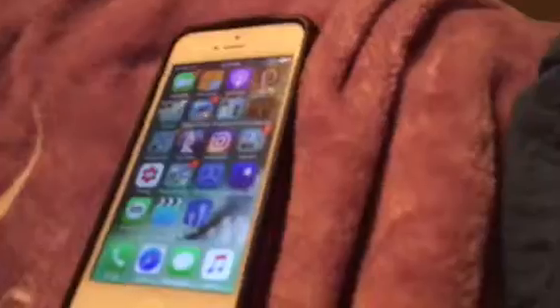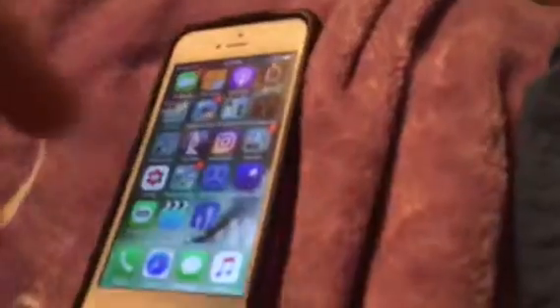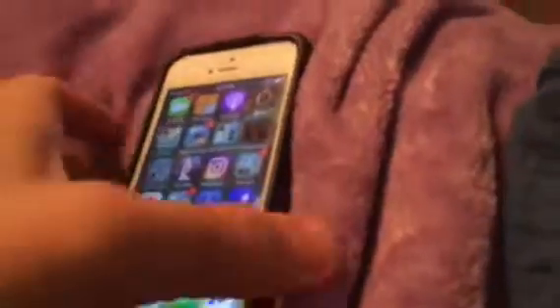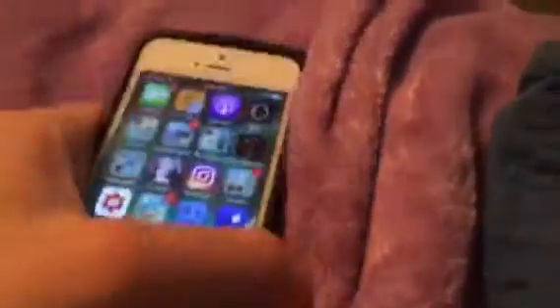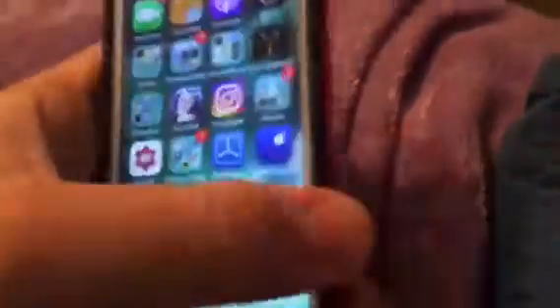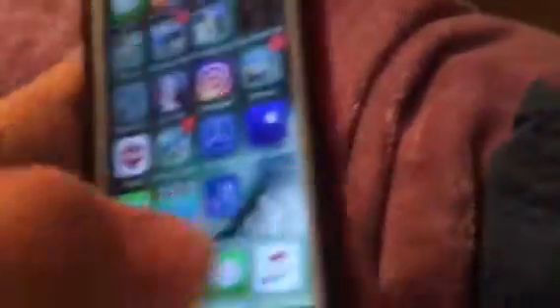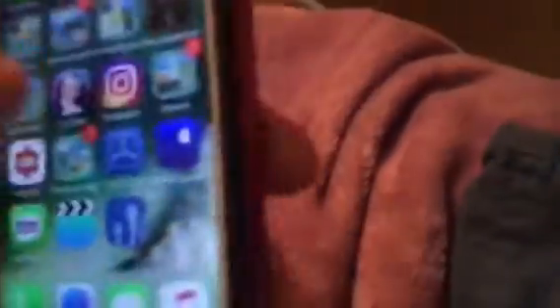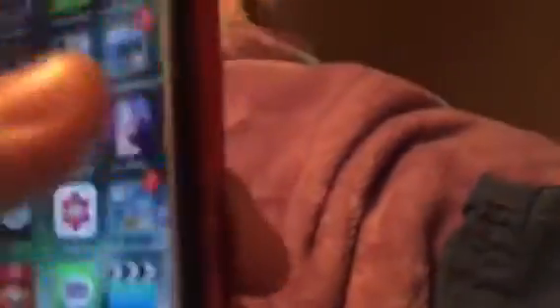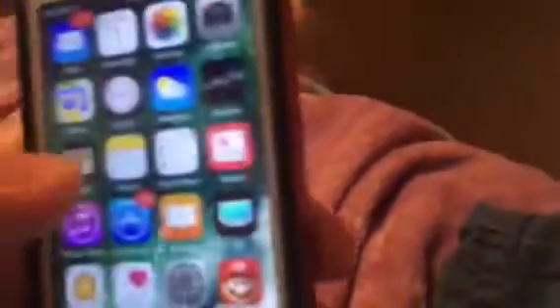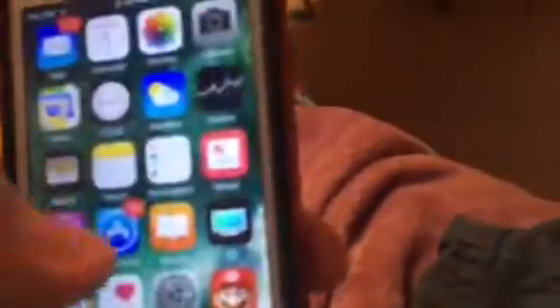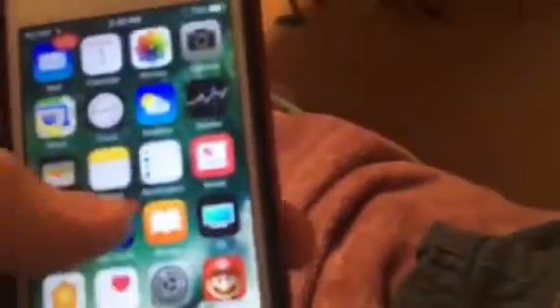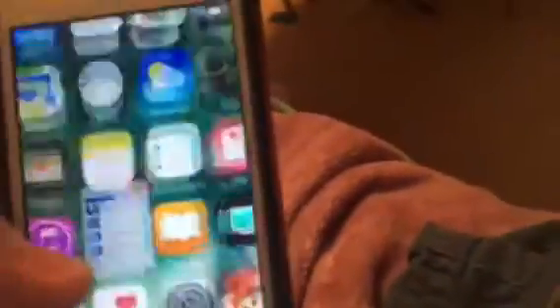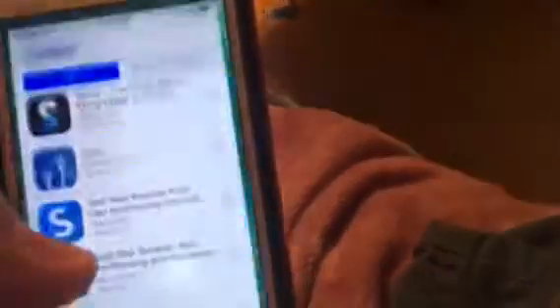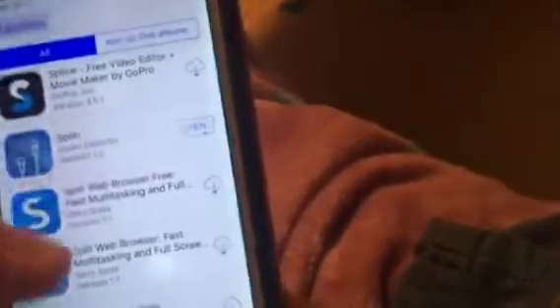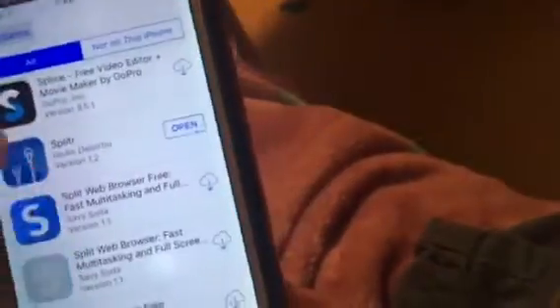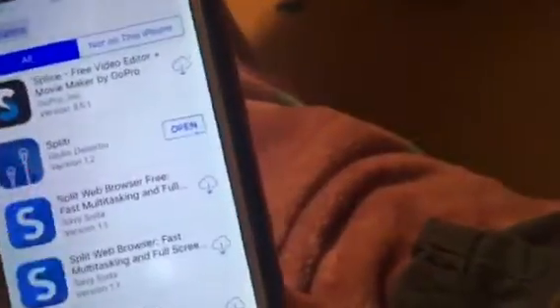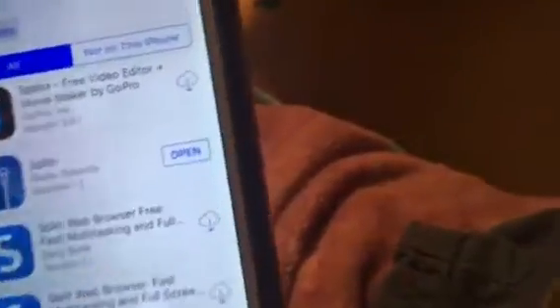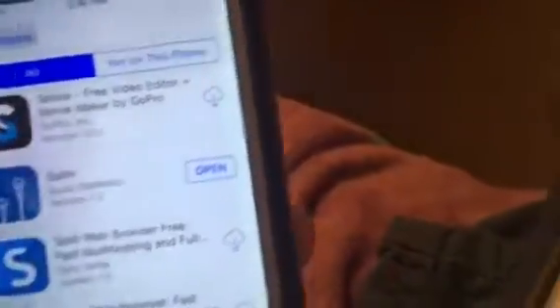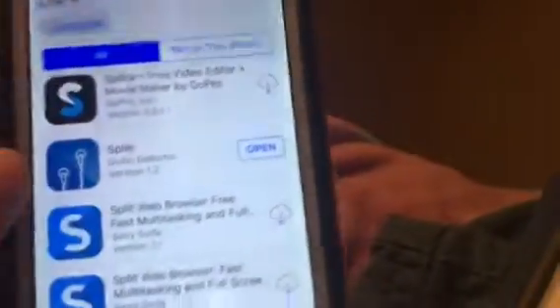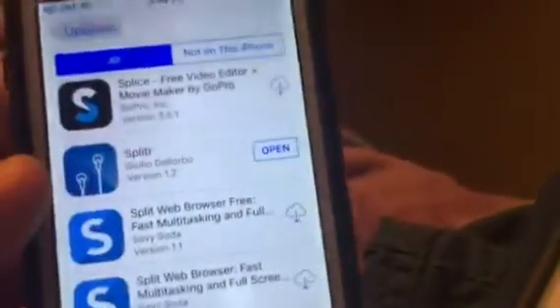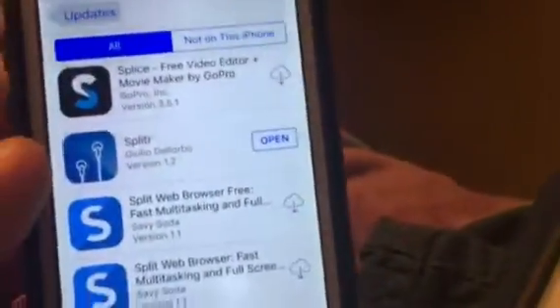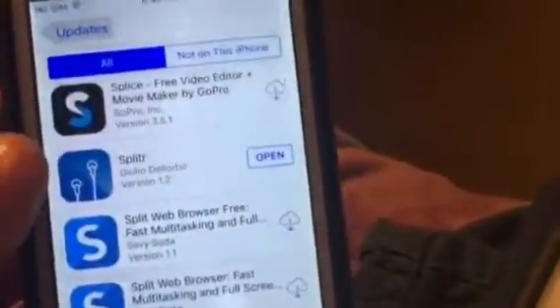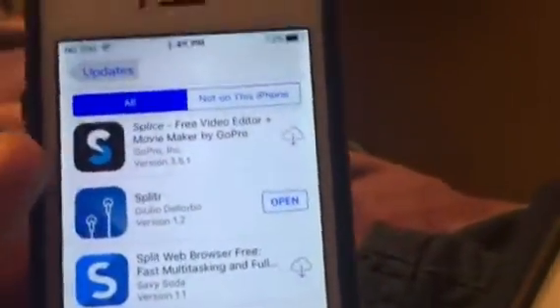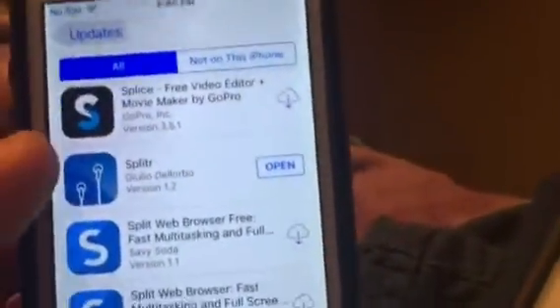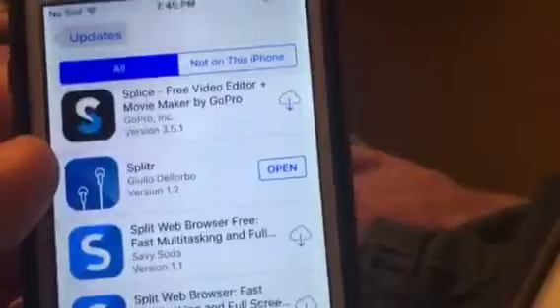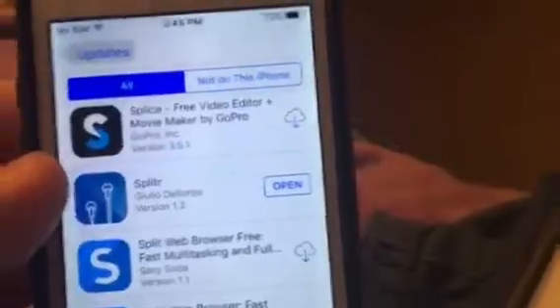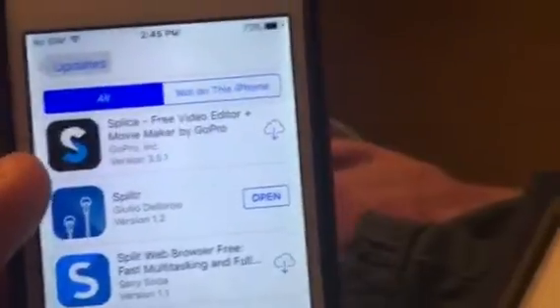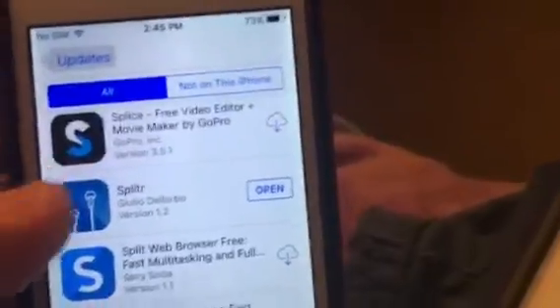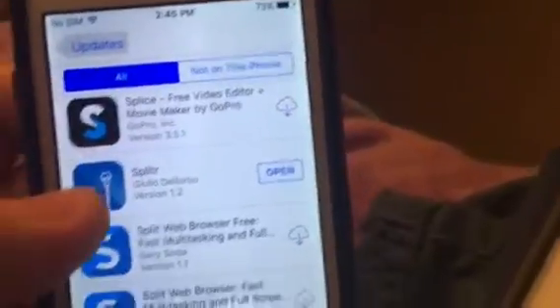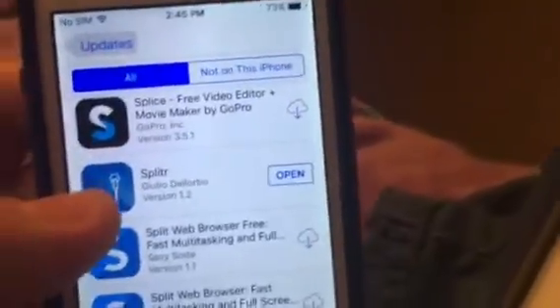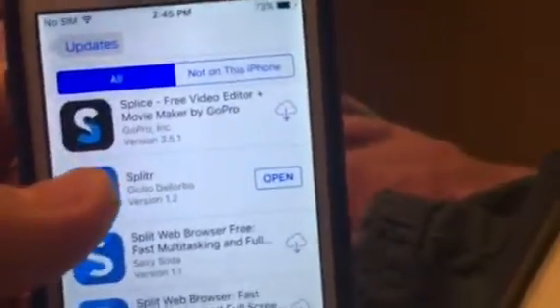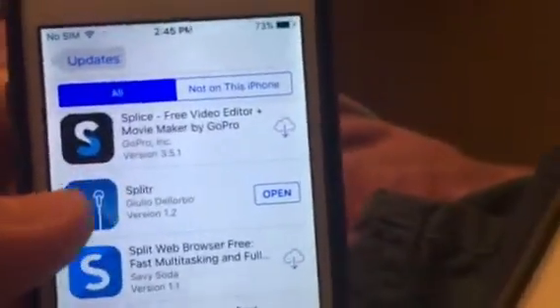Hello, I'm going to teach you guys how to play two songs at one time on your iPhone. It's an app called Split Are.